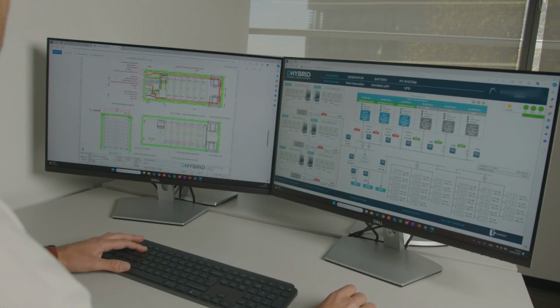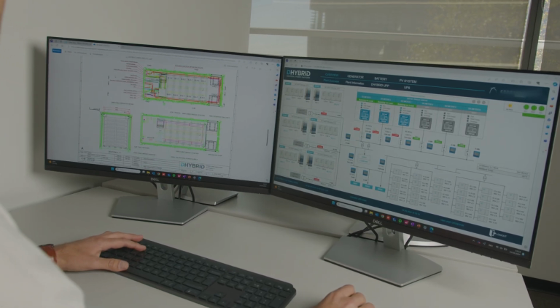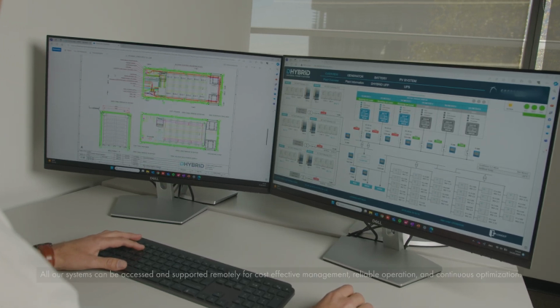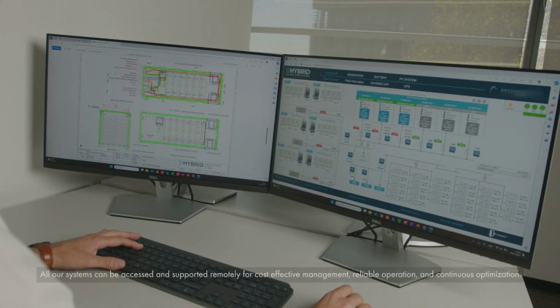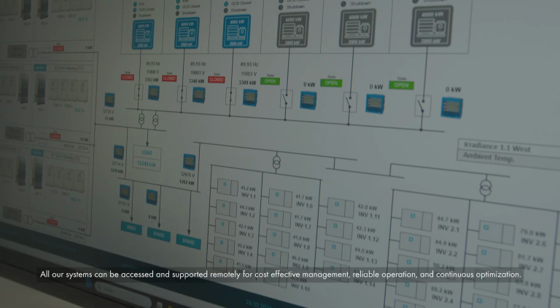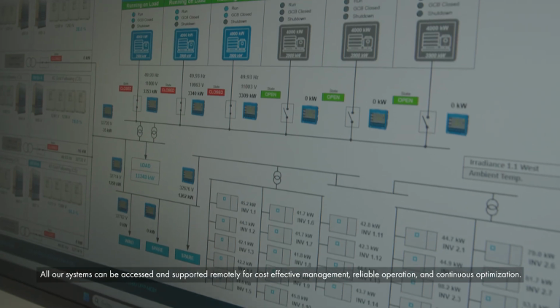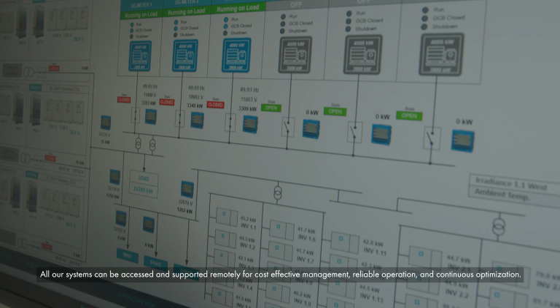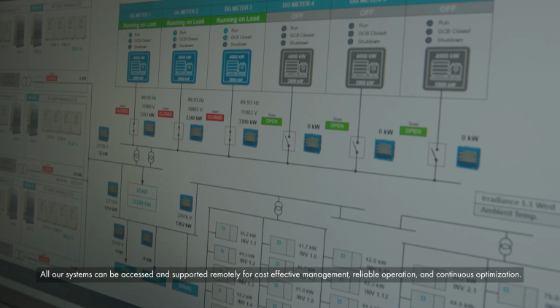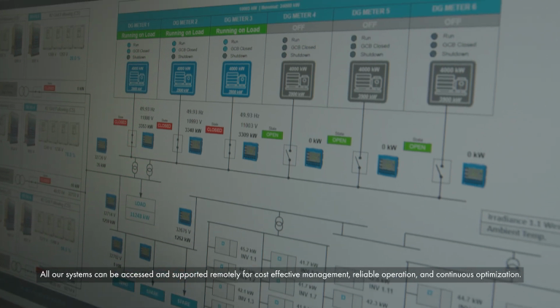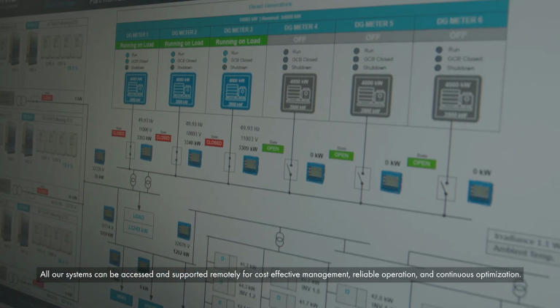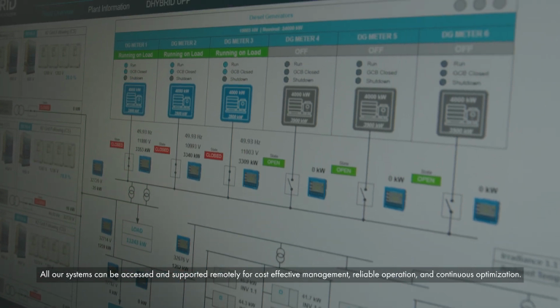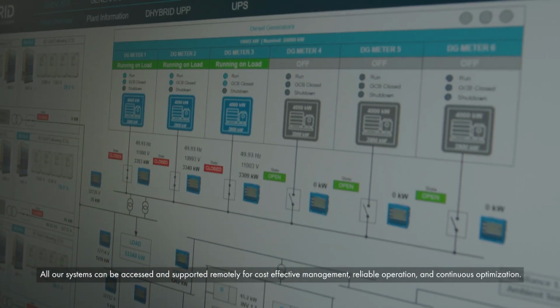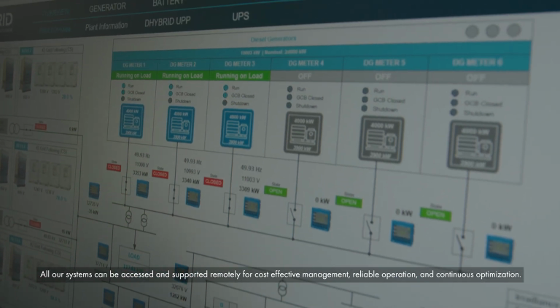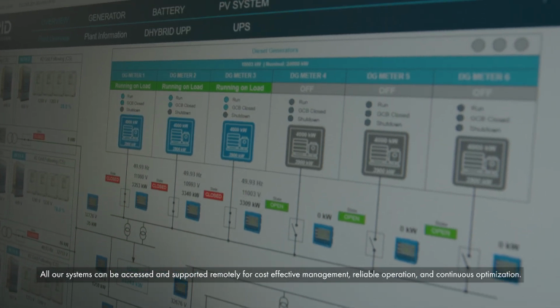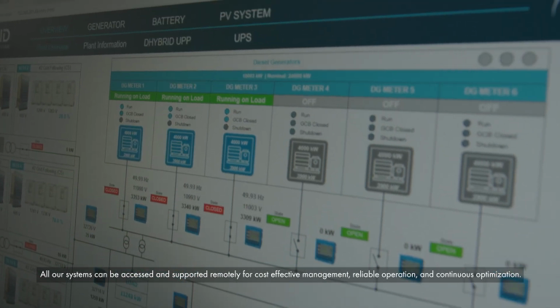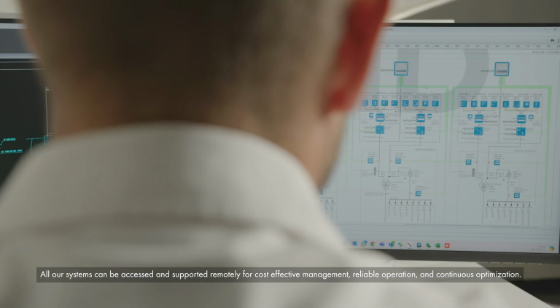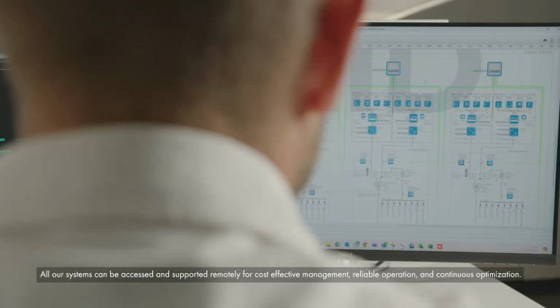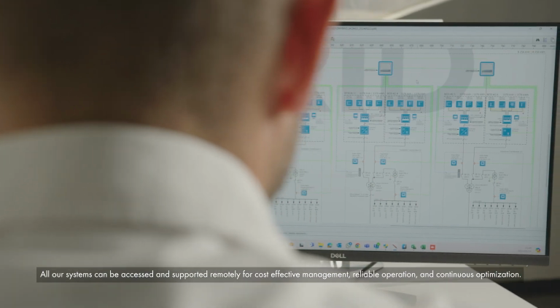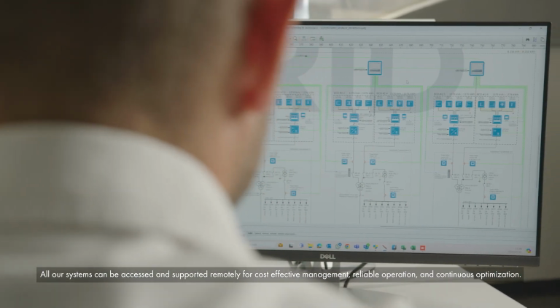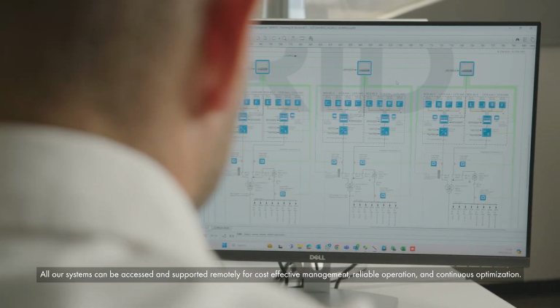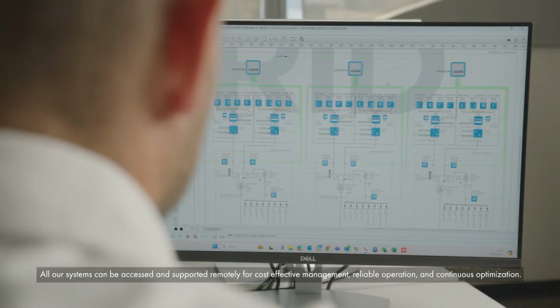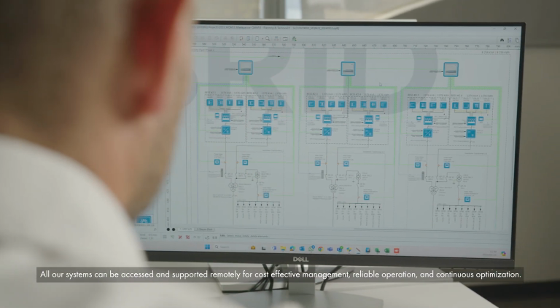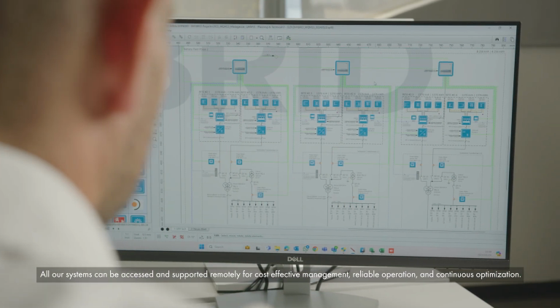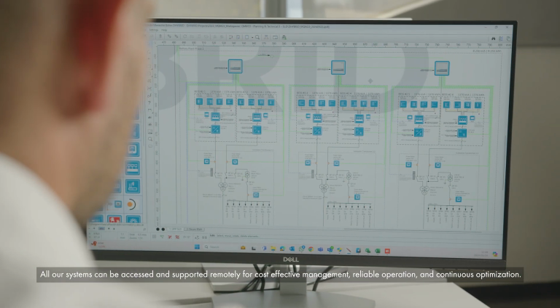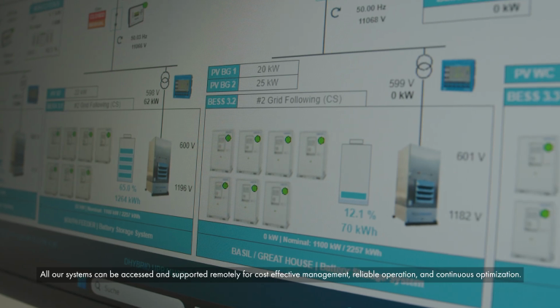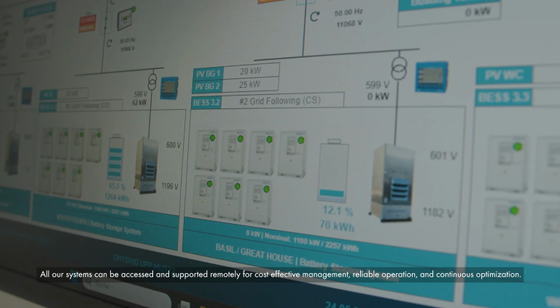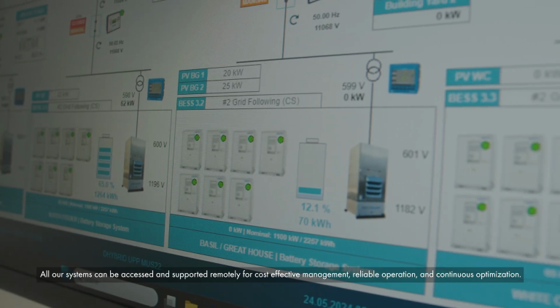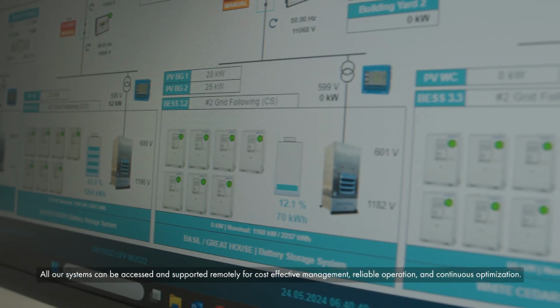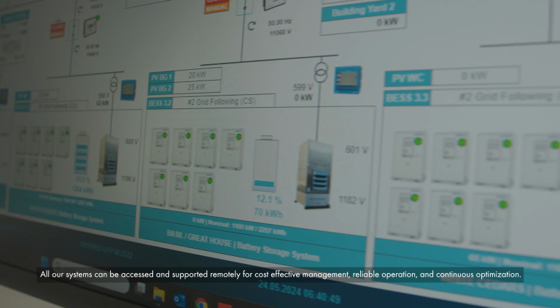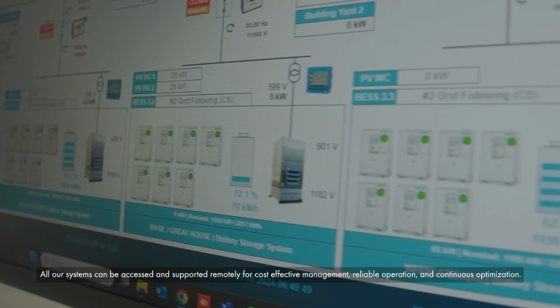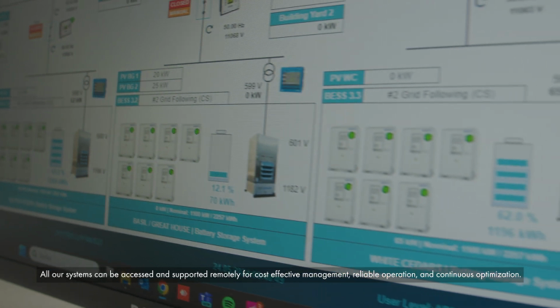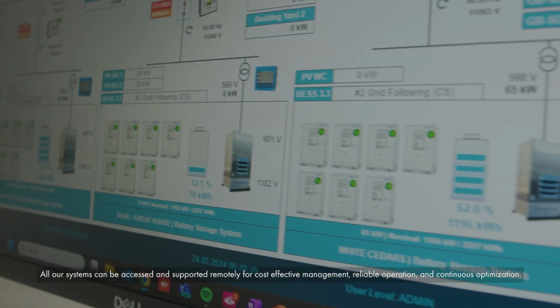All our systems can be accessed and supported remotely for cost-effective management, reliable operation and continuous optimization.